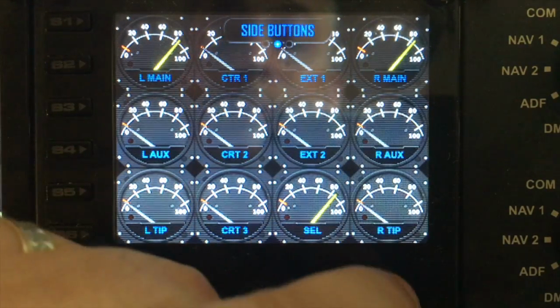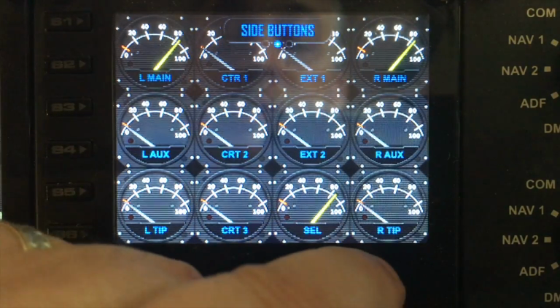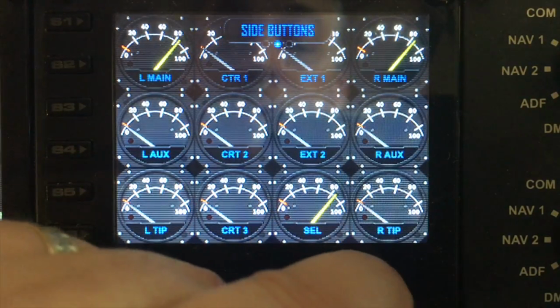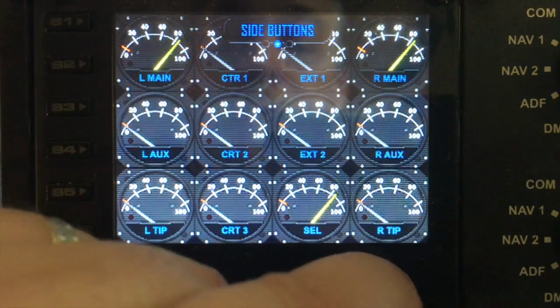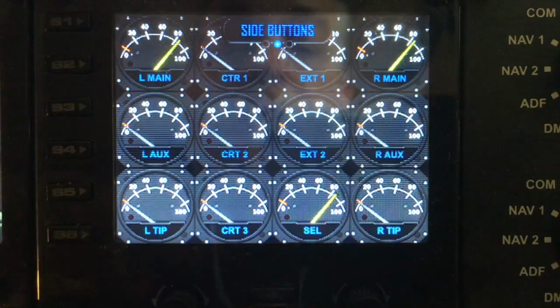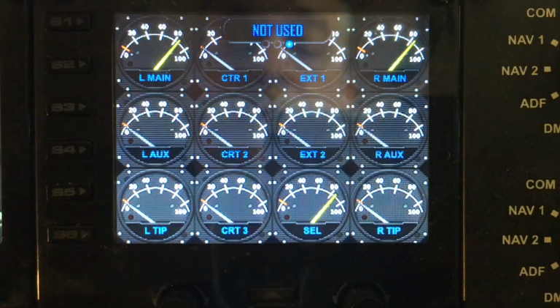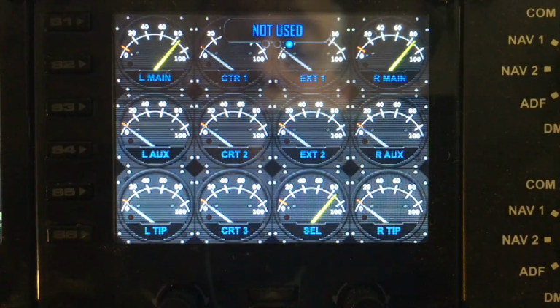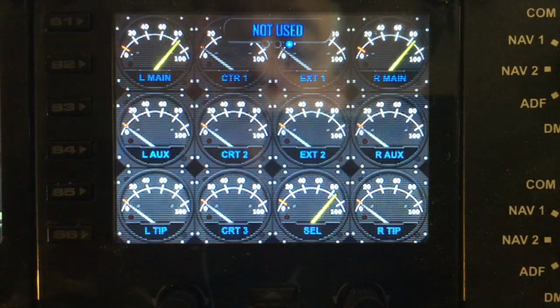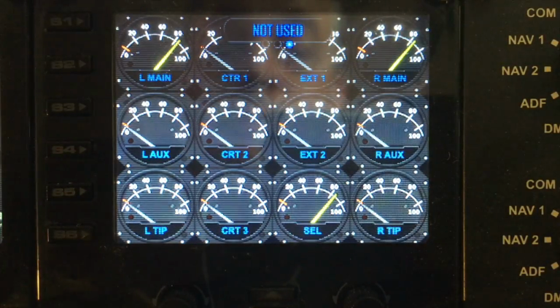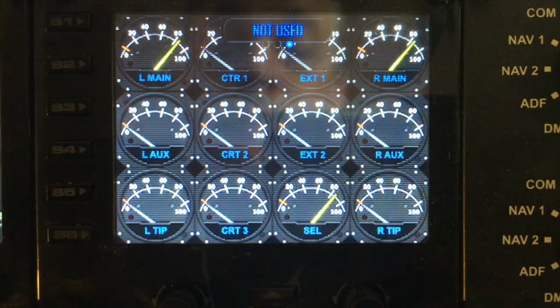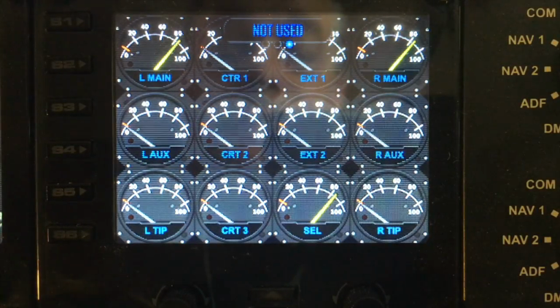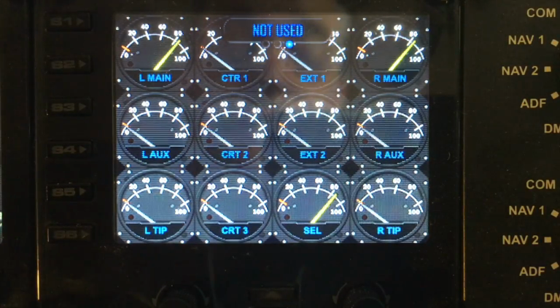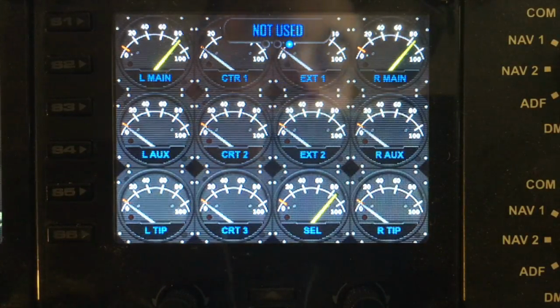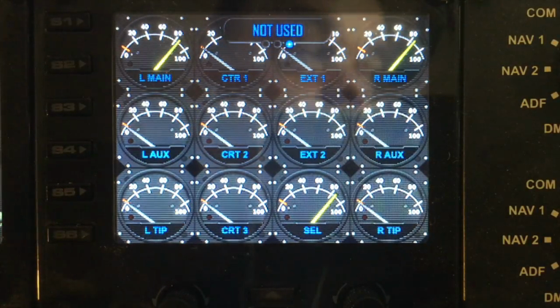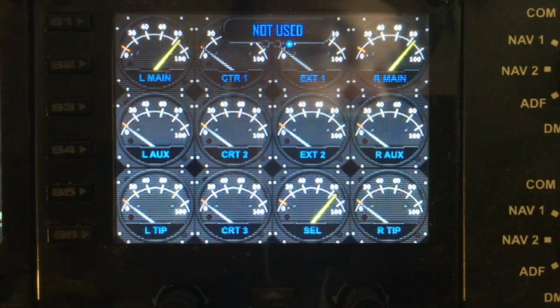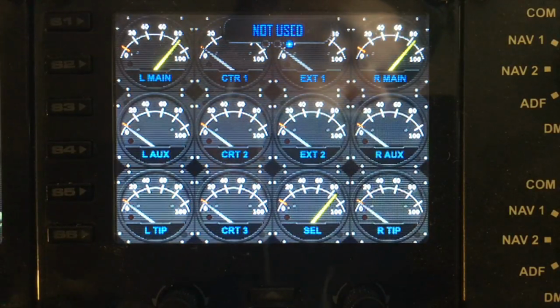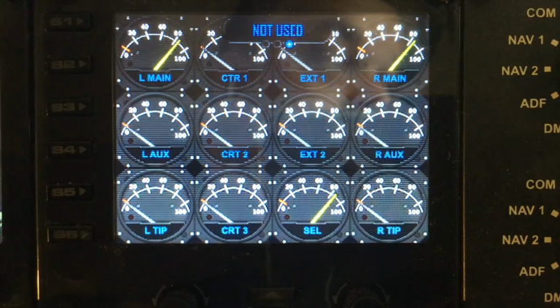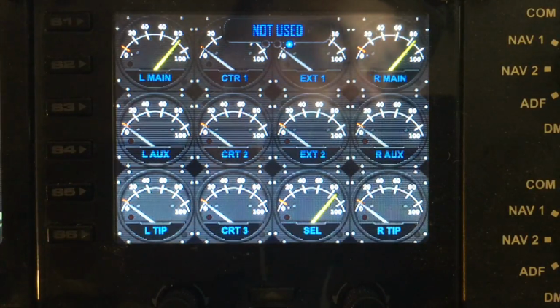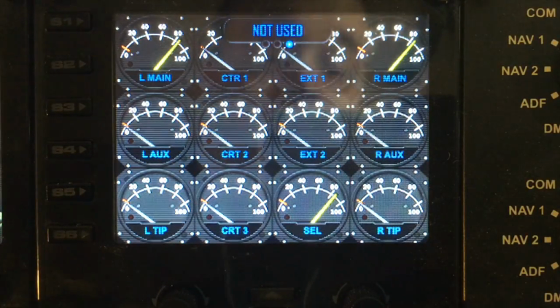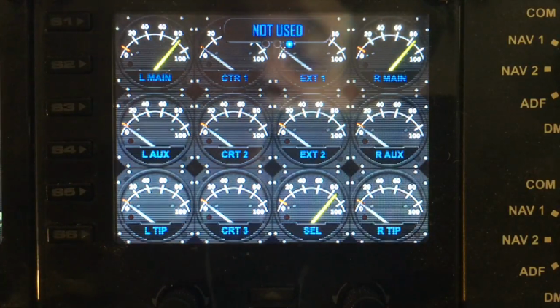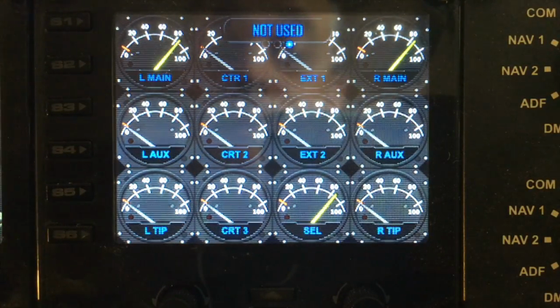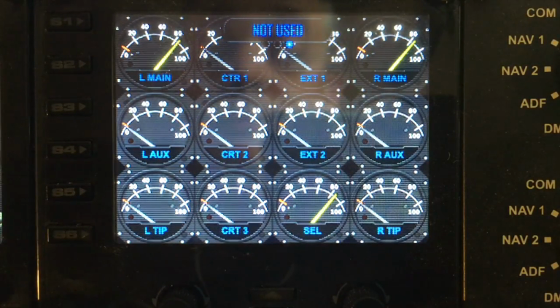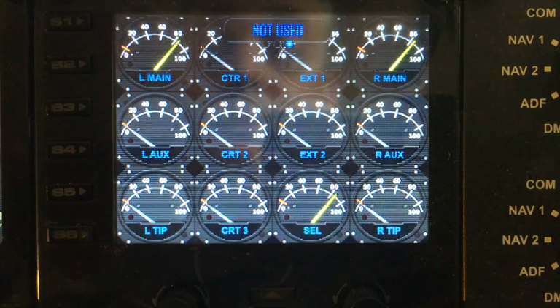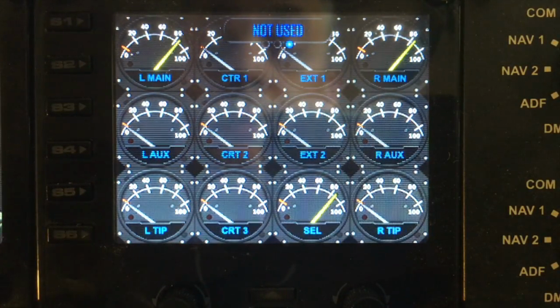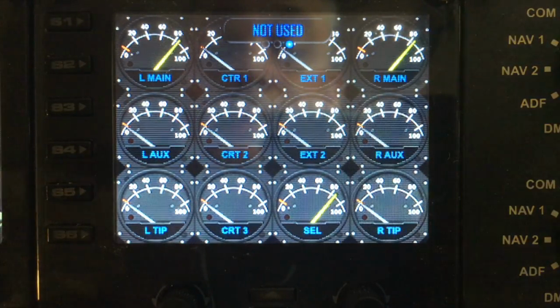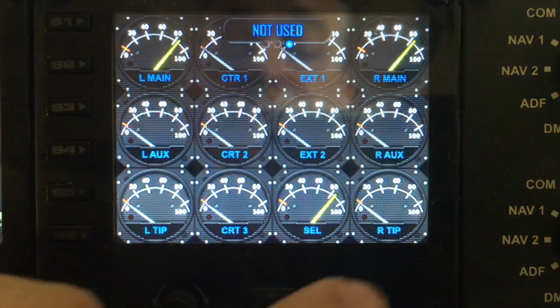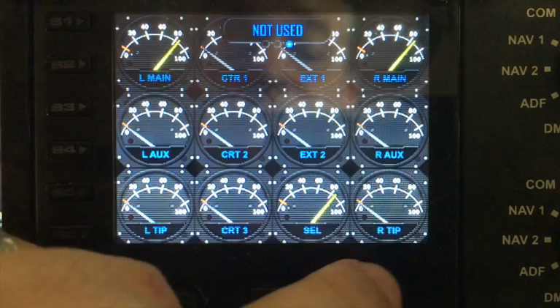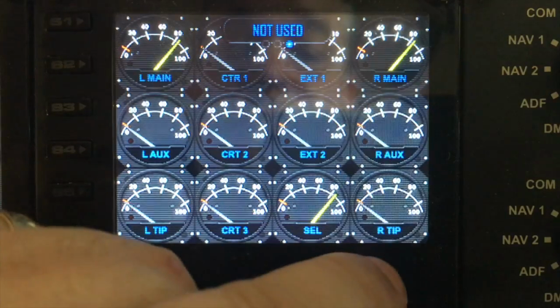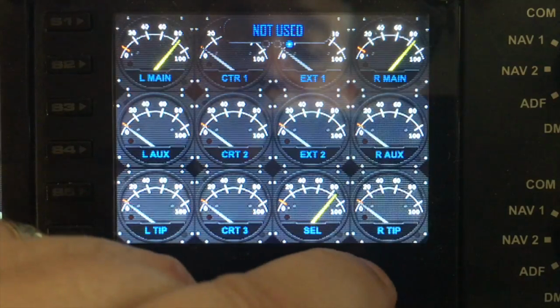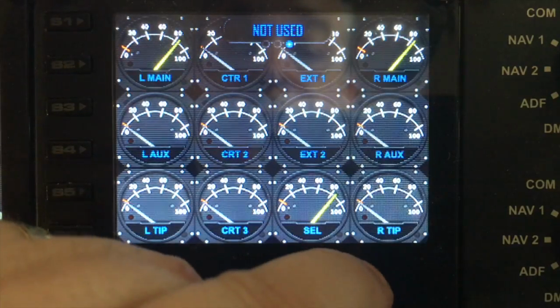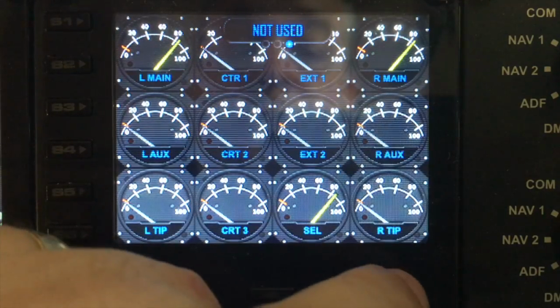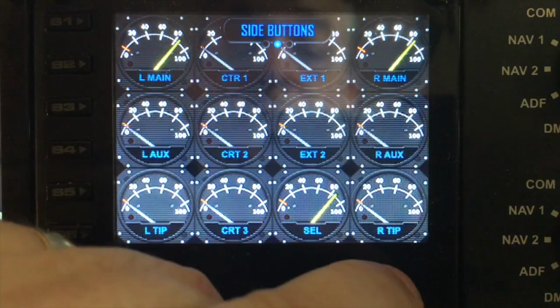The last option is not used — that's for future expansion. So it's a very simple gauge to use.